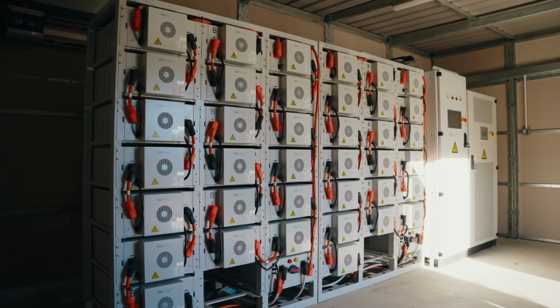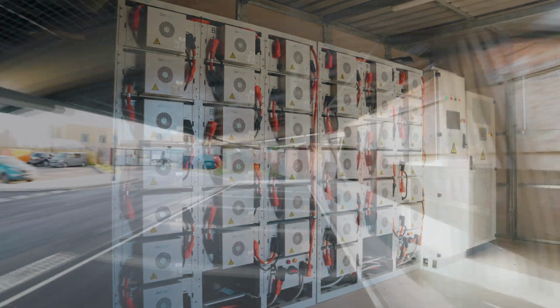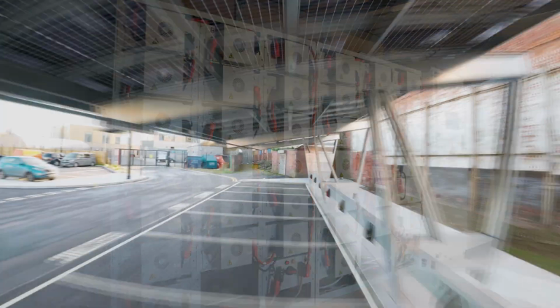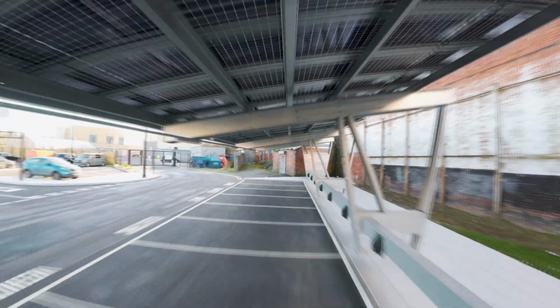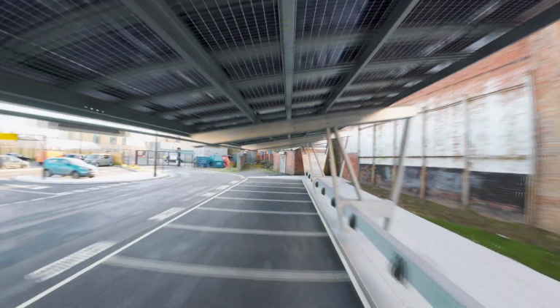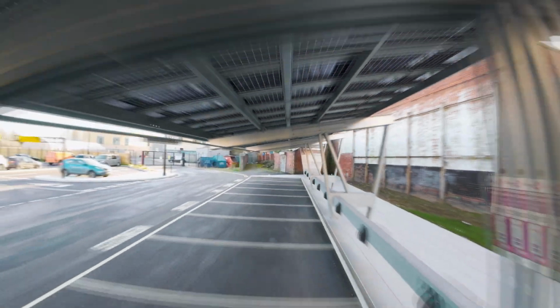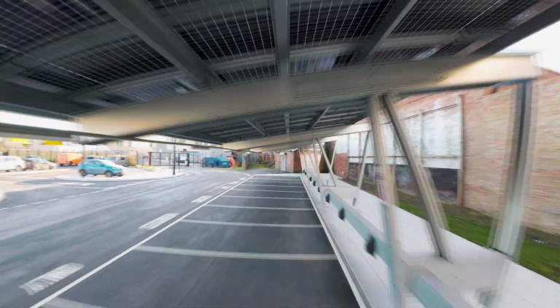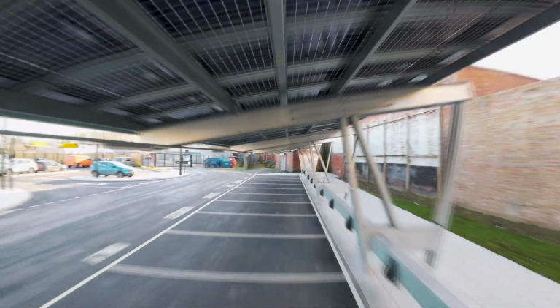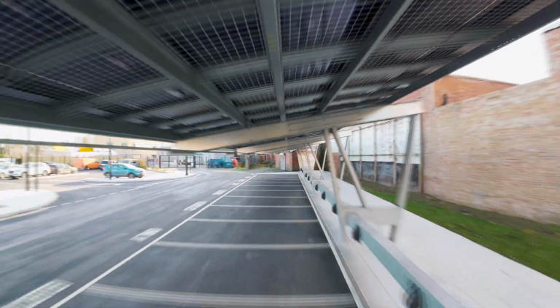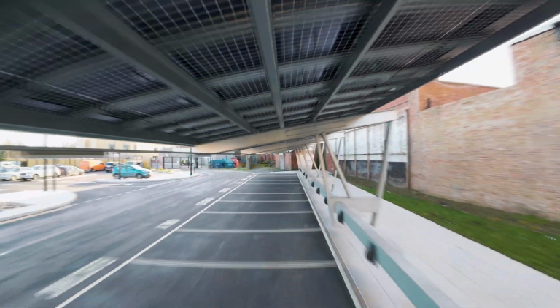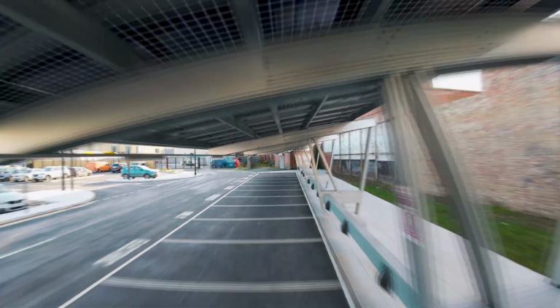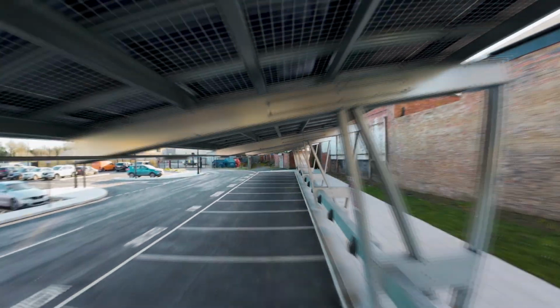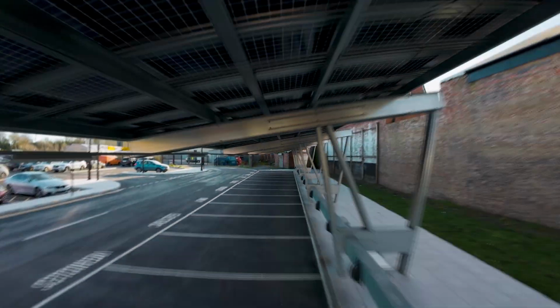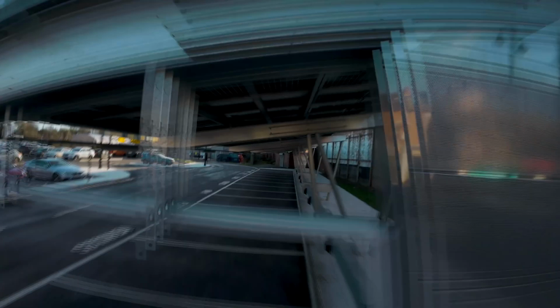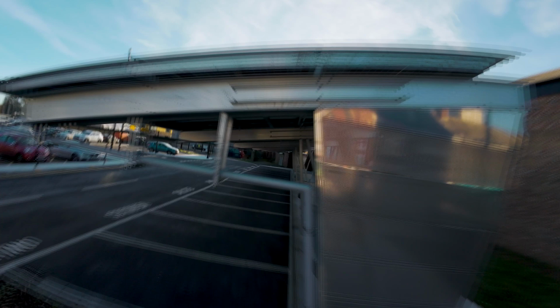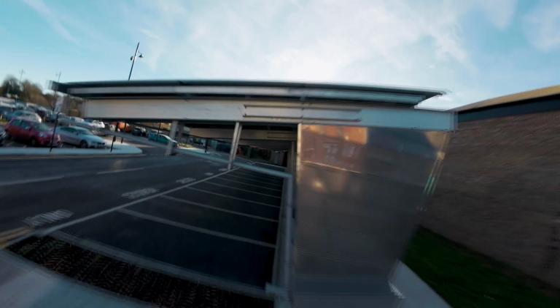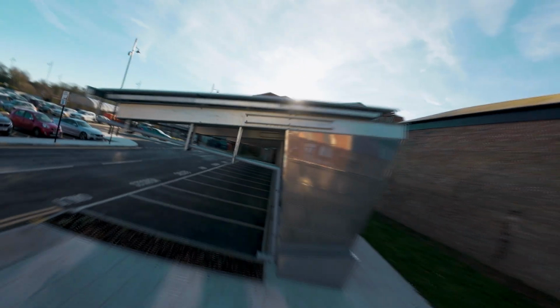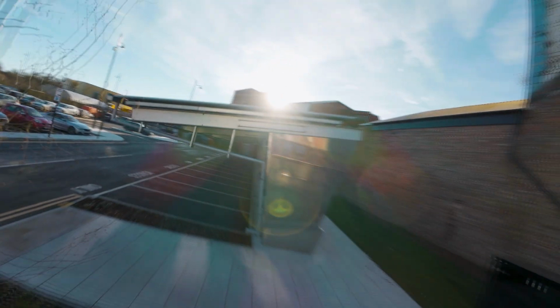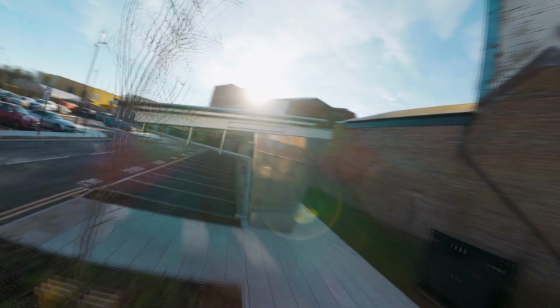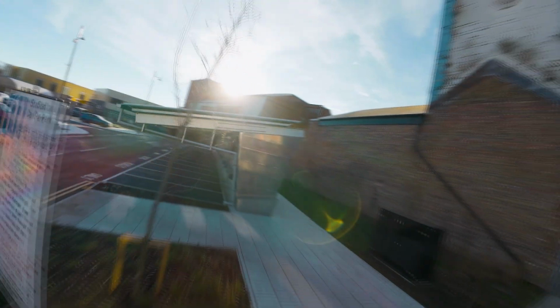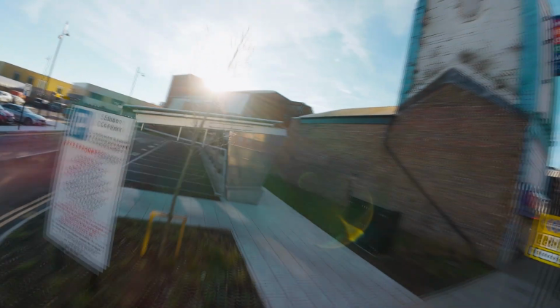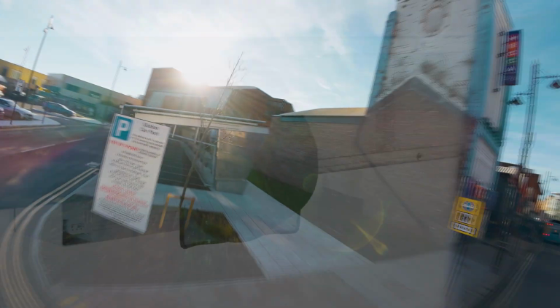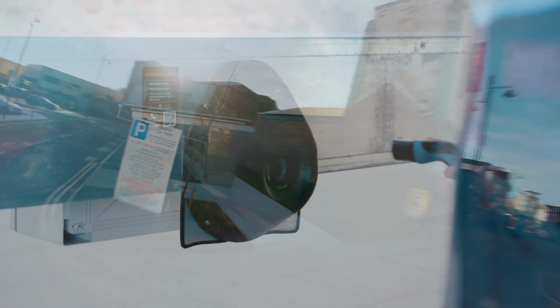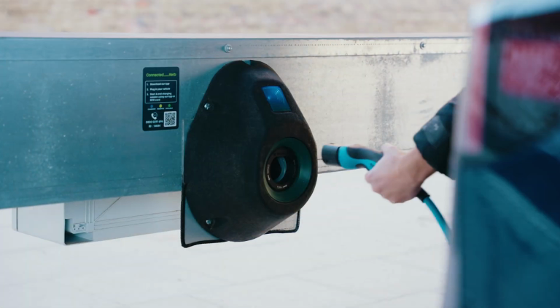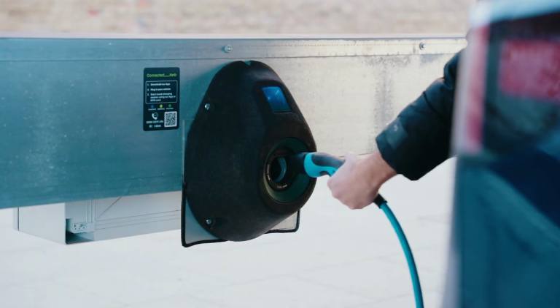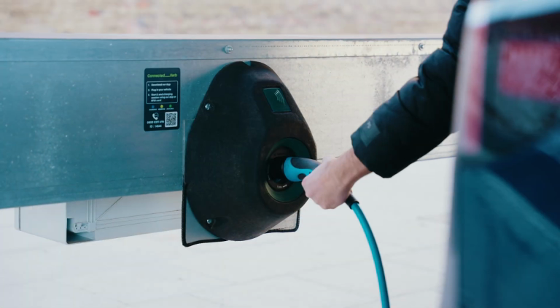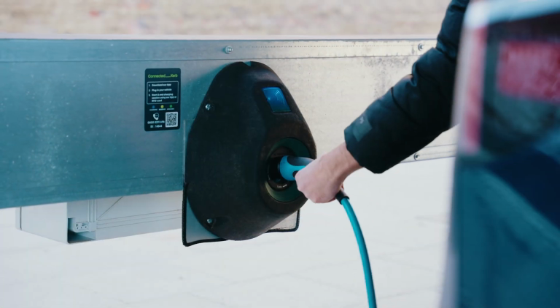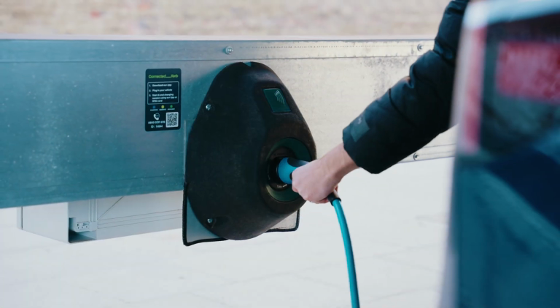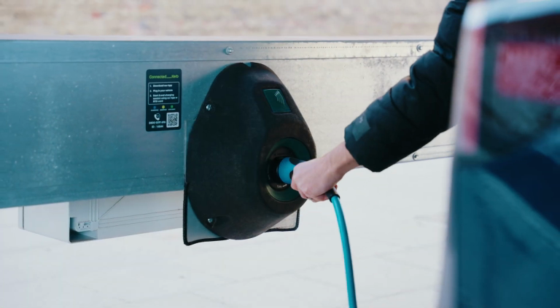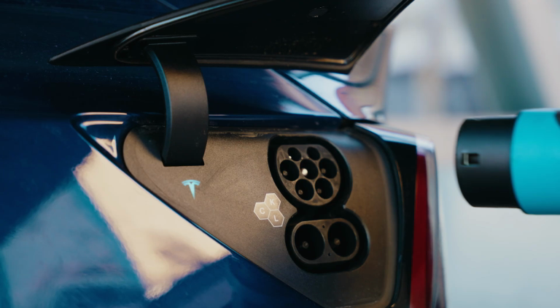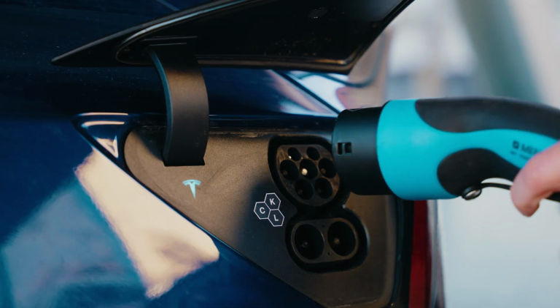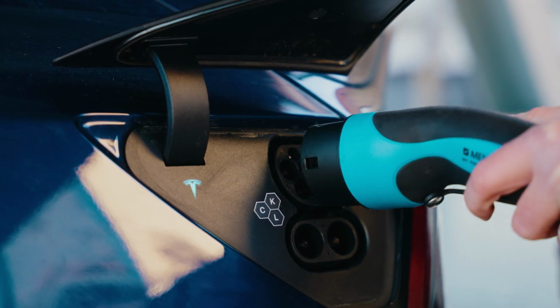Working with SIG on this project, the carport features custom facades and an infrastructure to support EV charging.